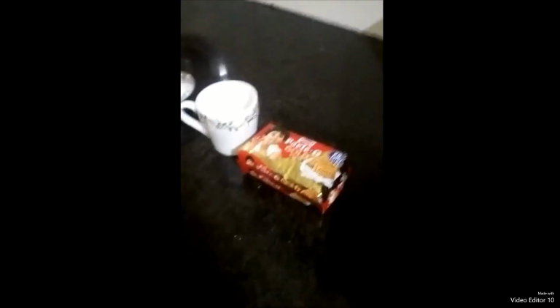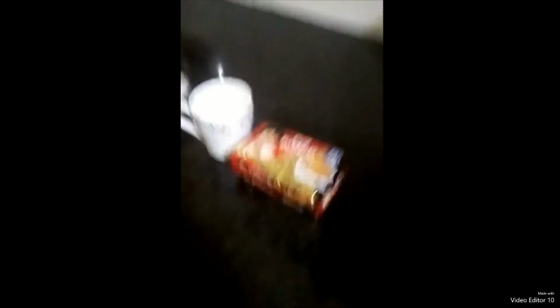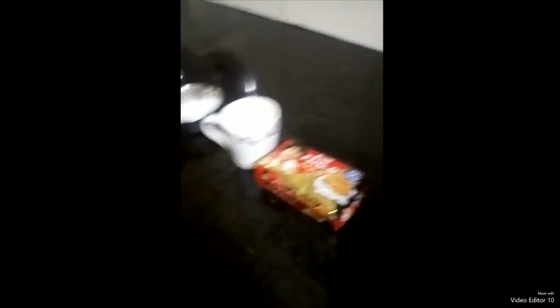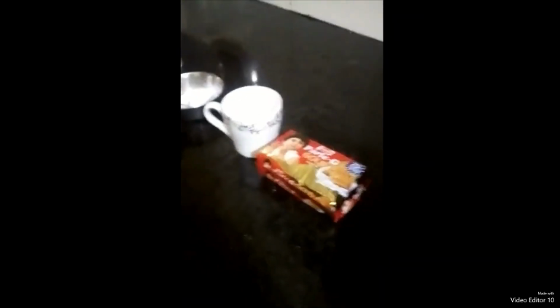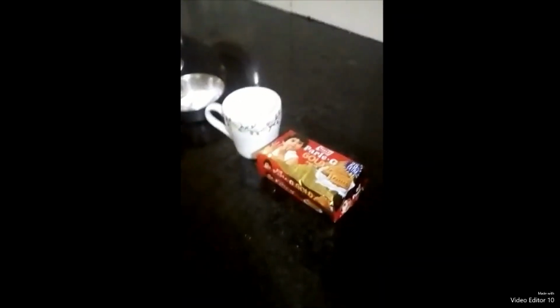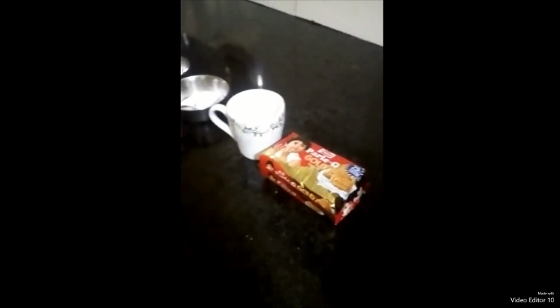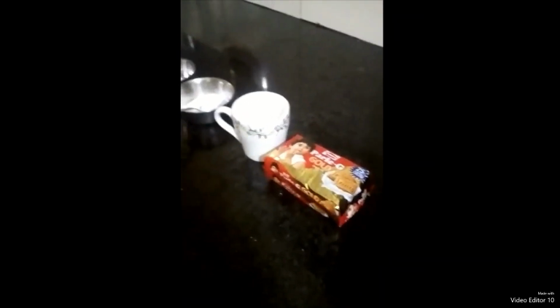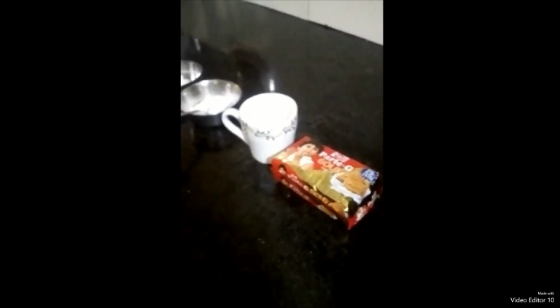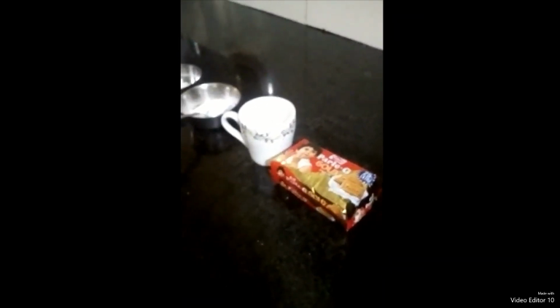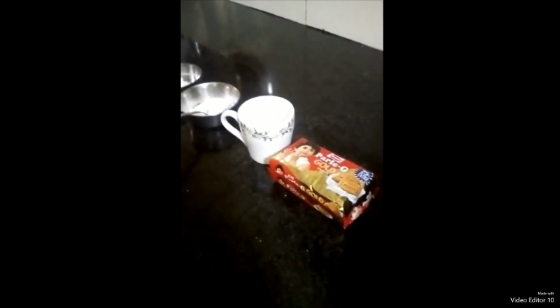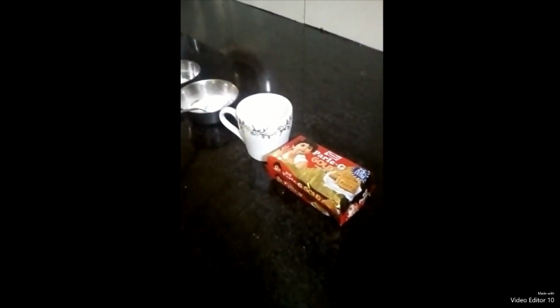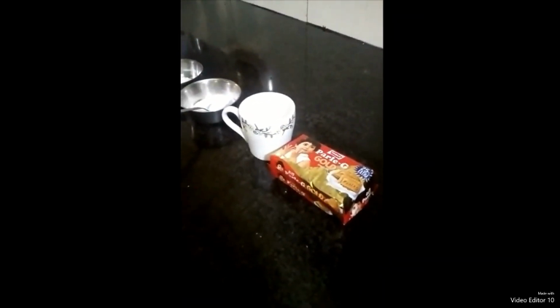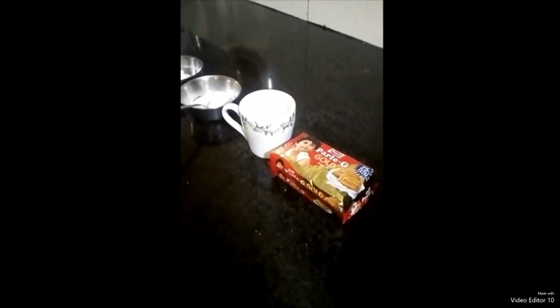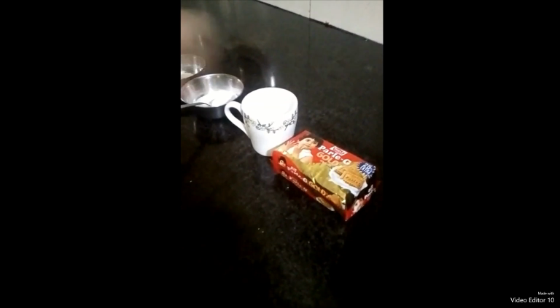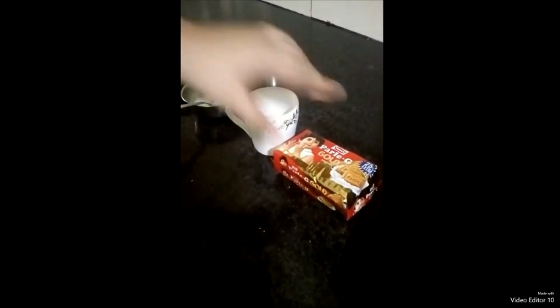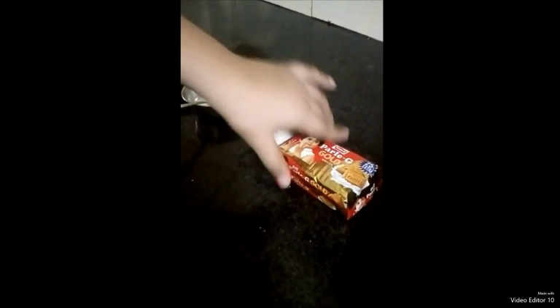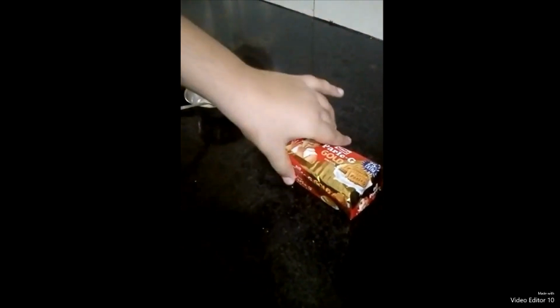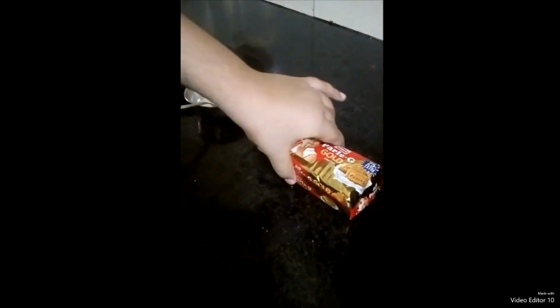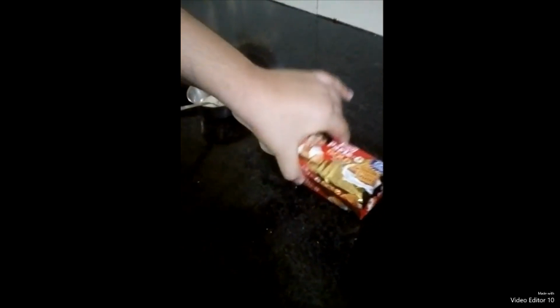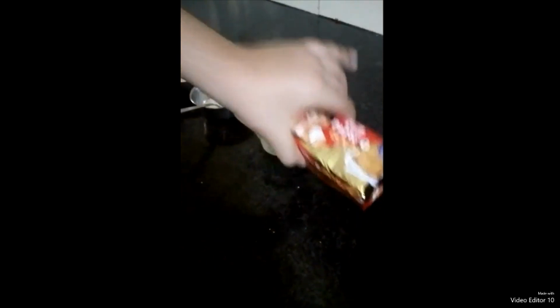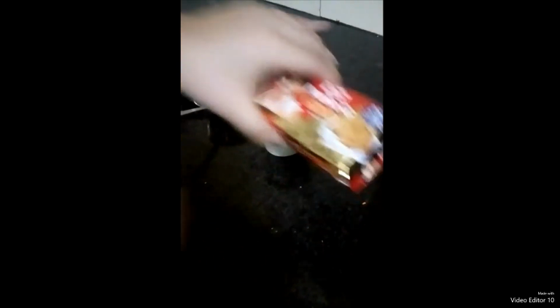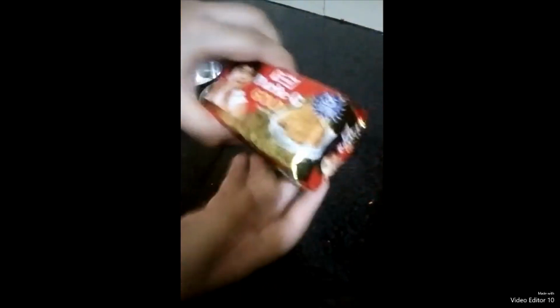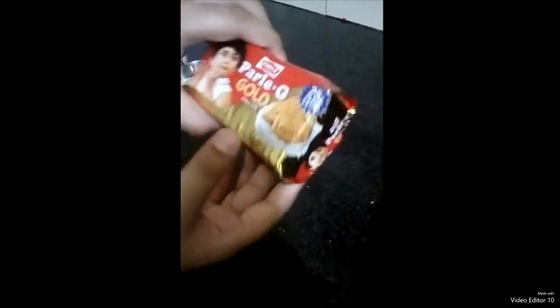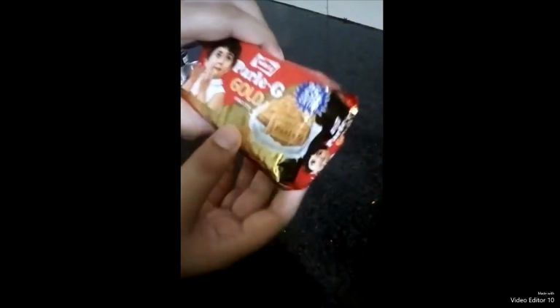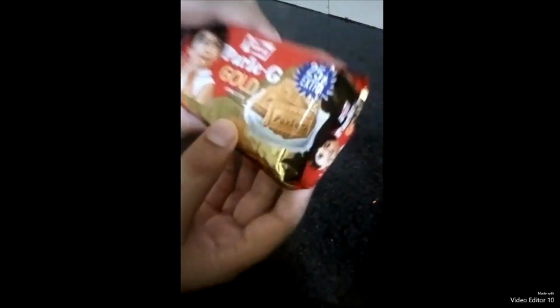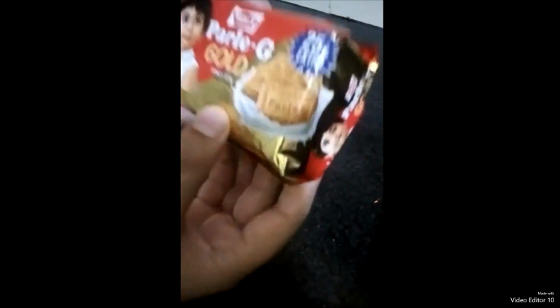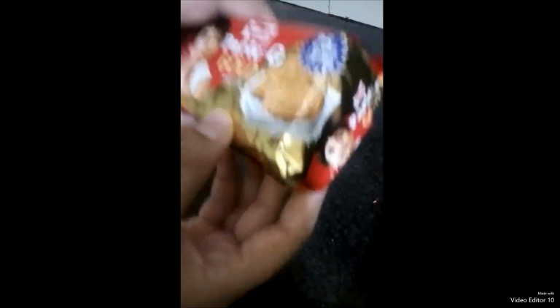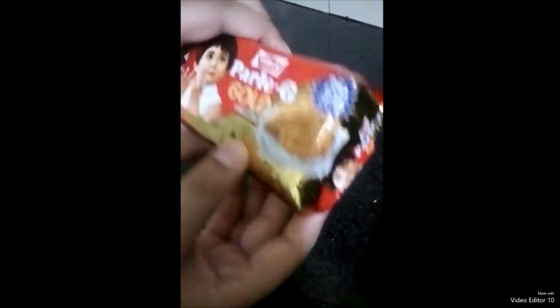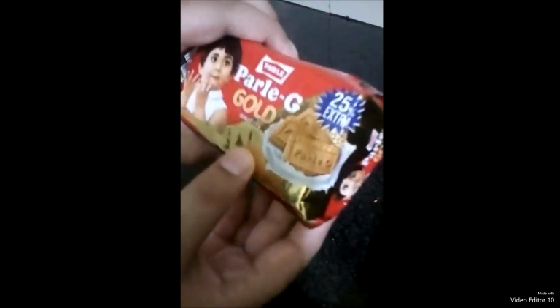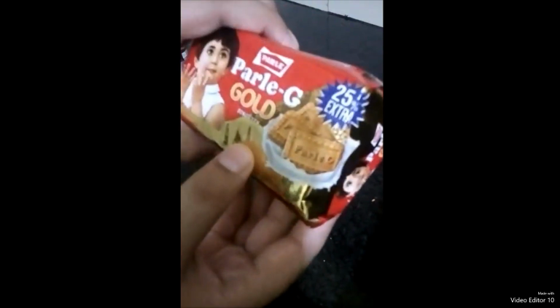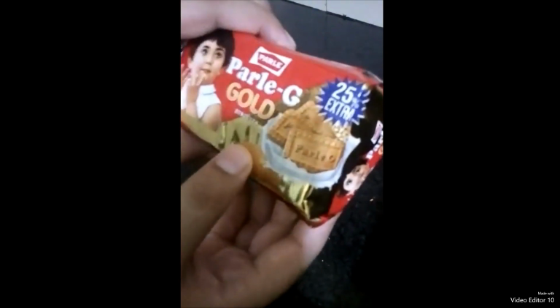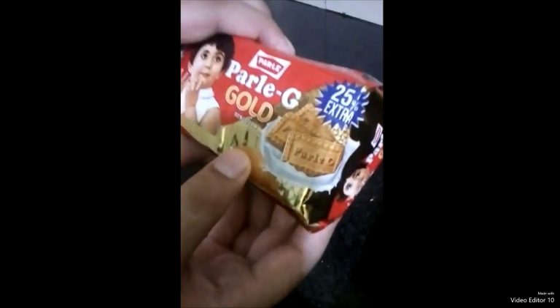Friends, now I will tell you what we need. First, we need 1 packet of Parle-G biscuits.